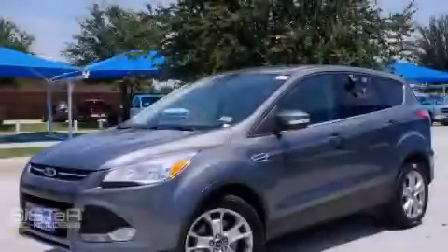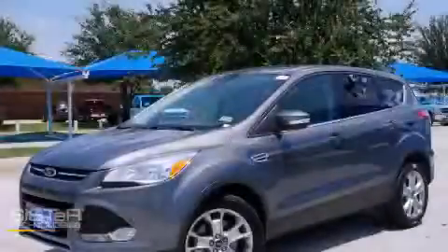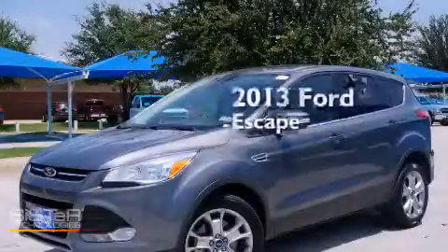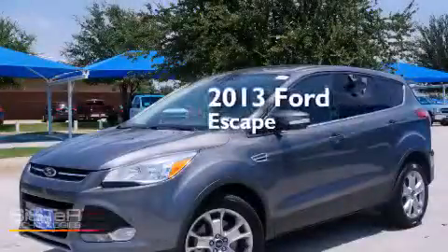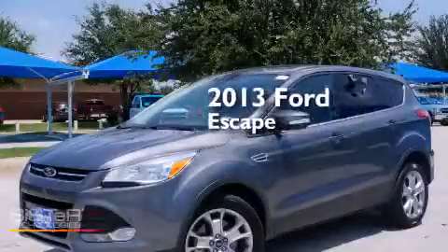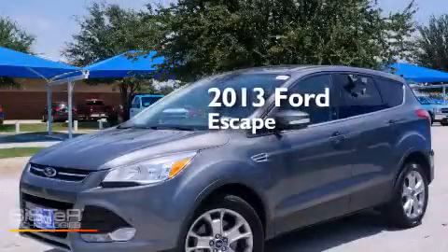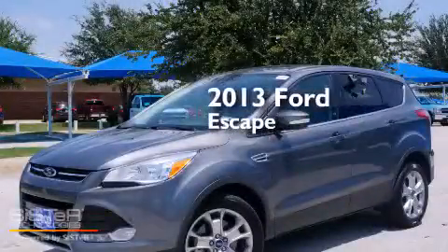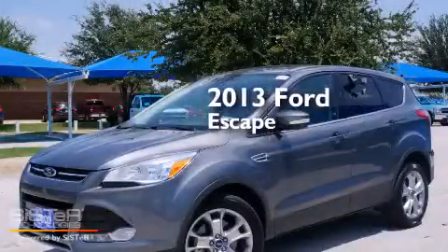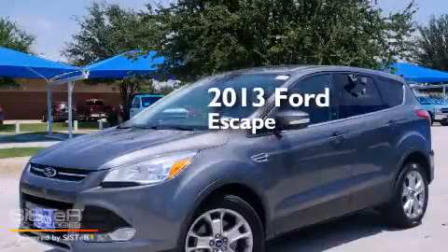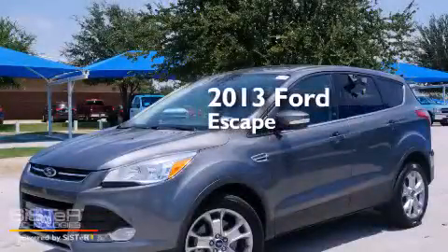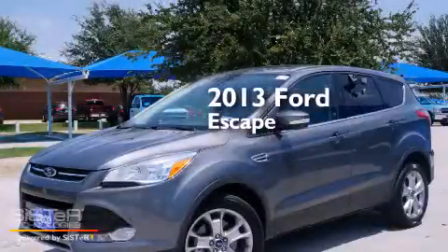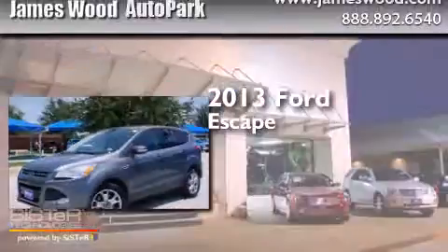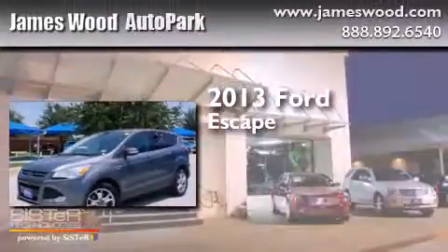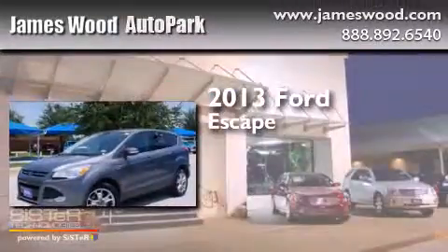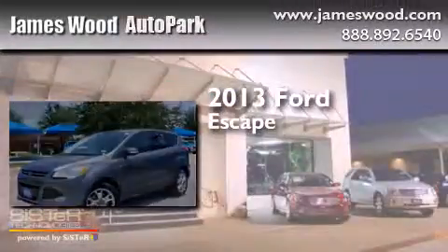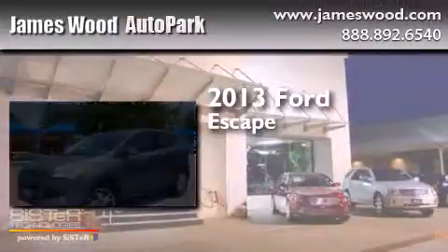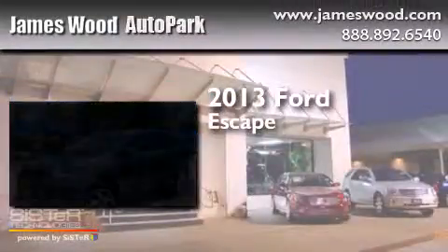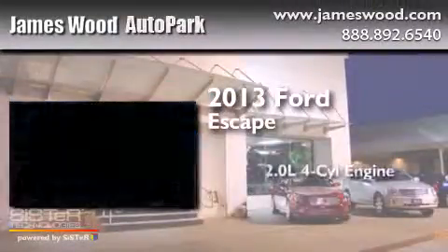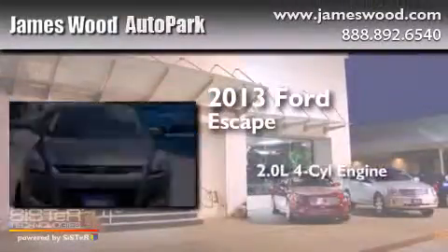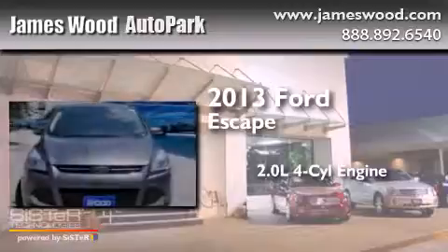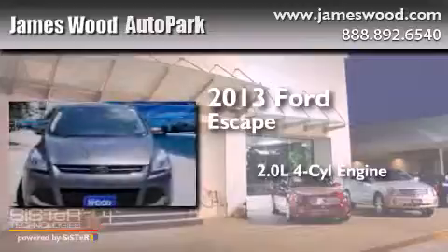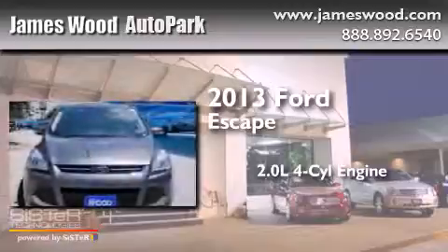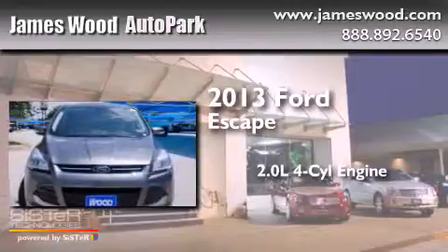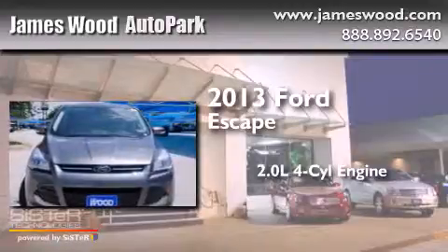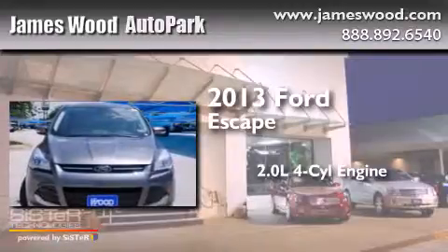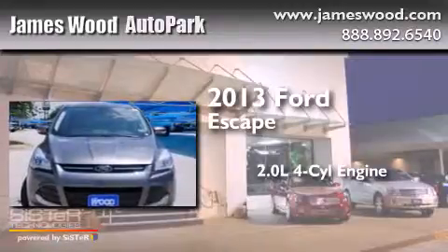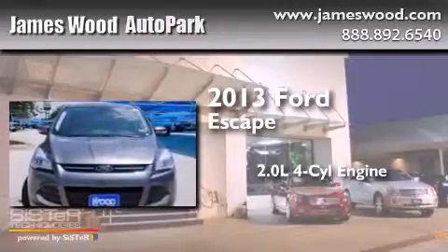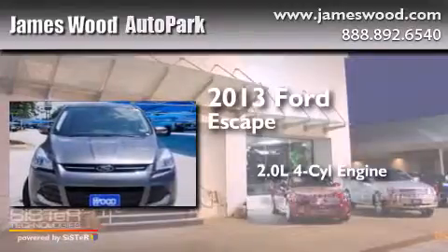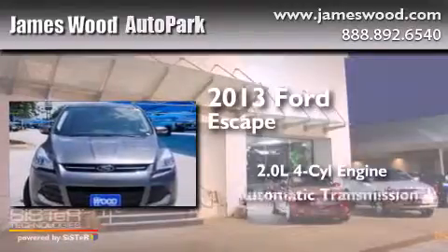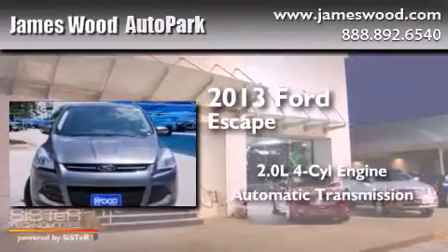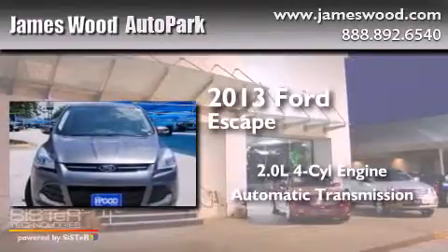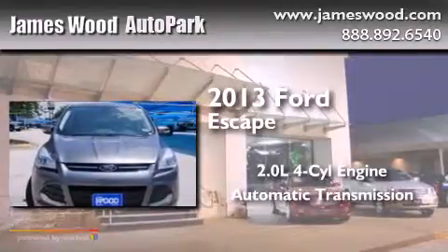This is a 2013 Ford Escape. It has a 2.0-liter, four-cylinder engine and an automatic transmission.